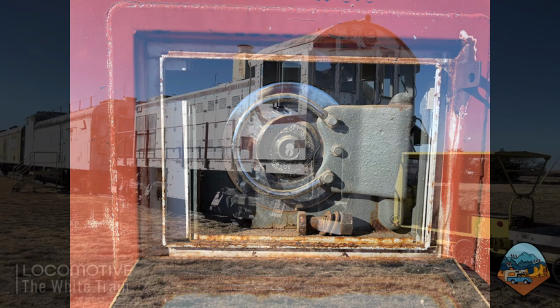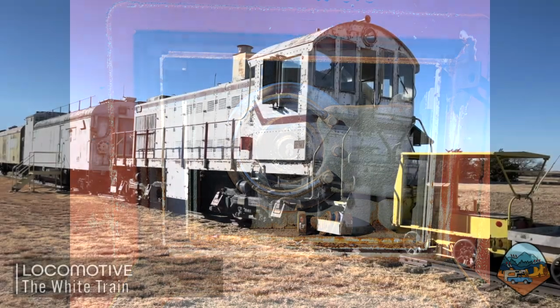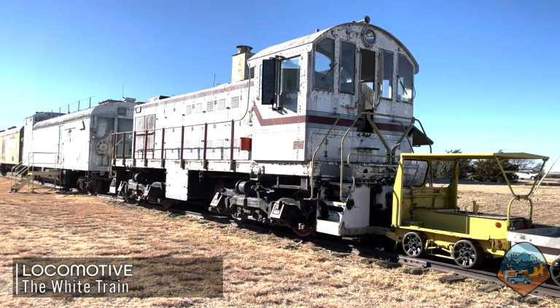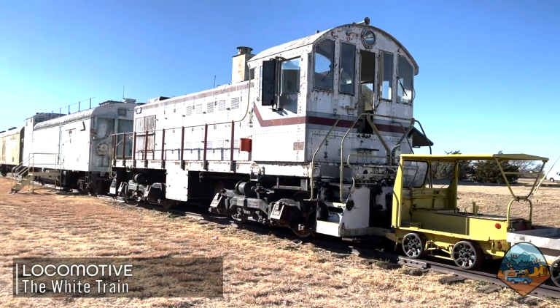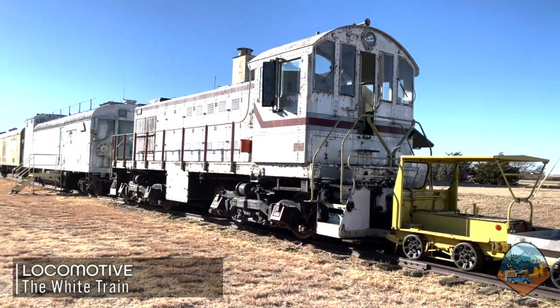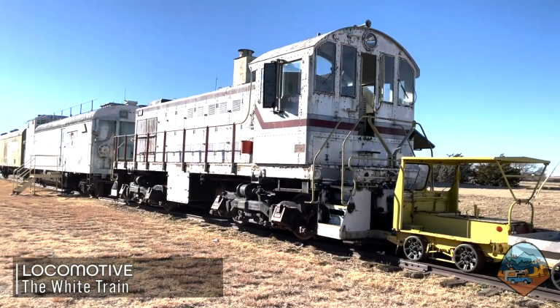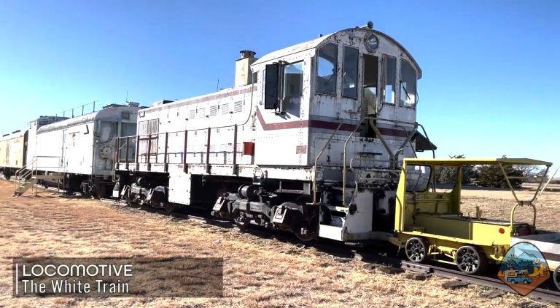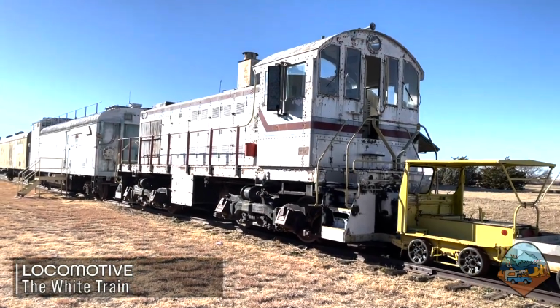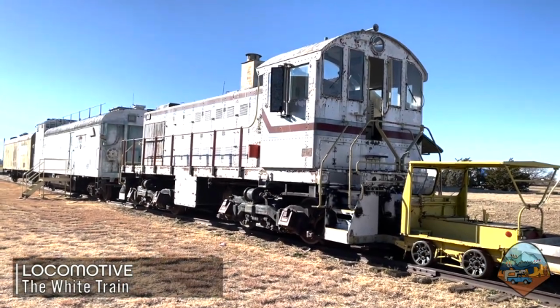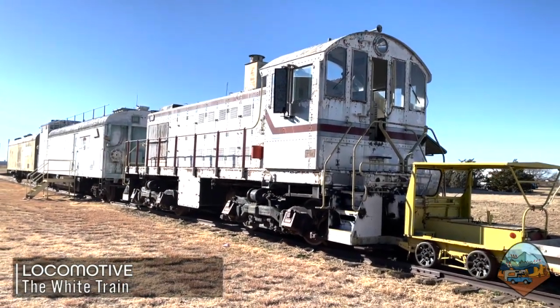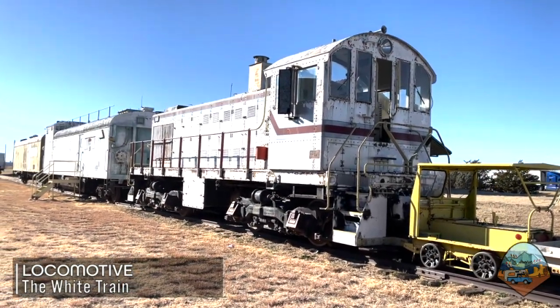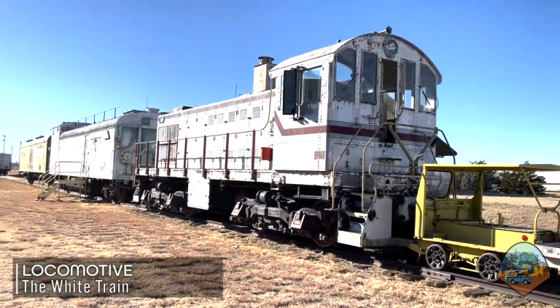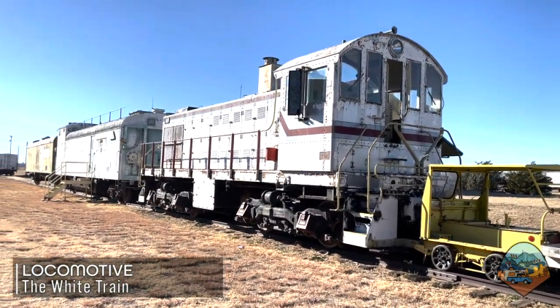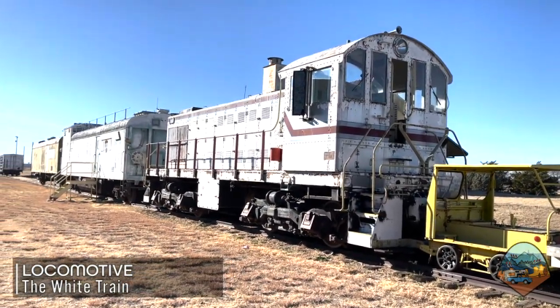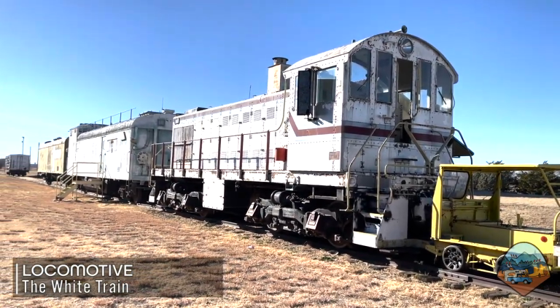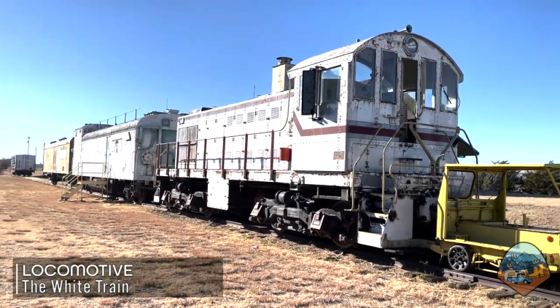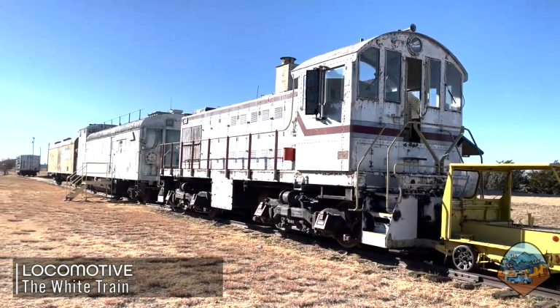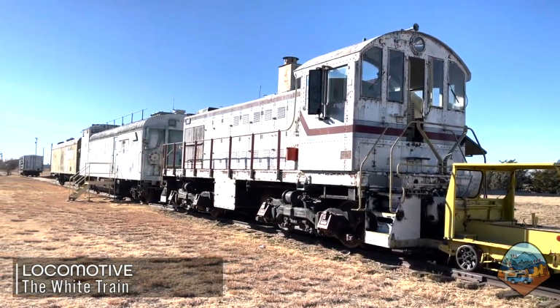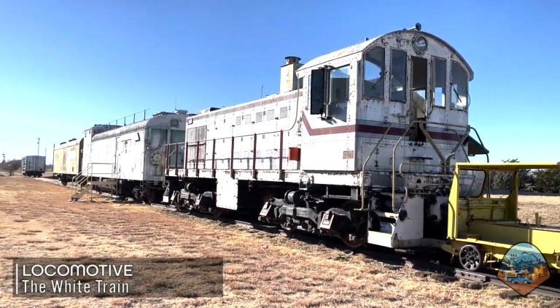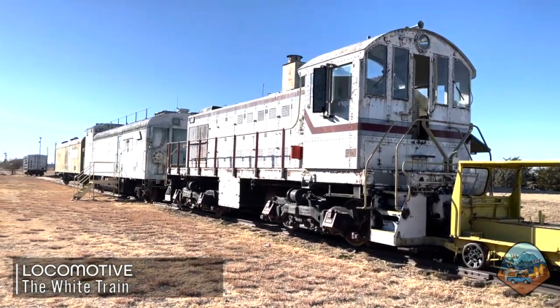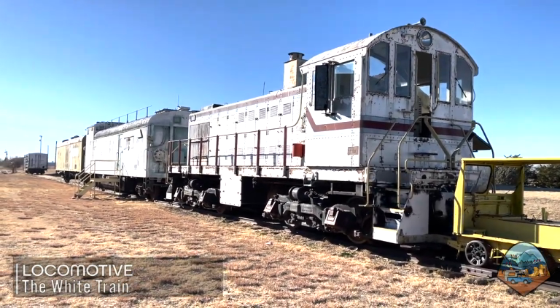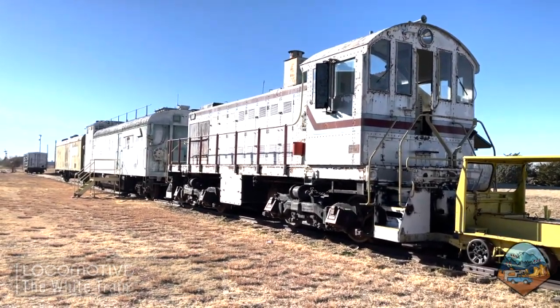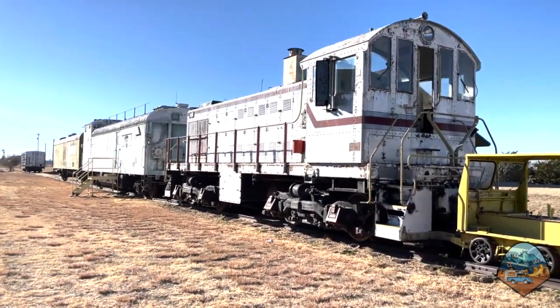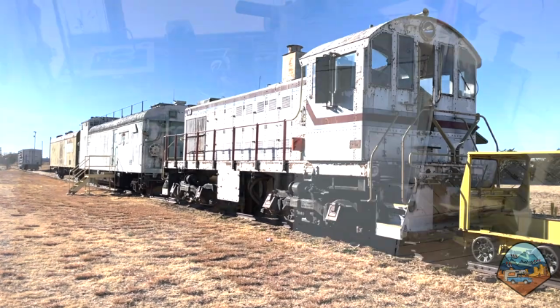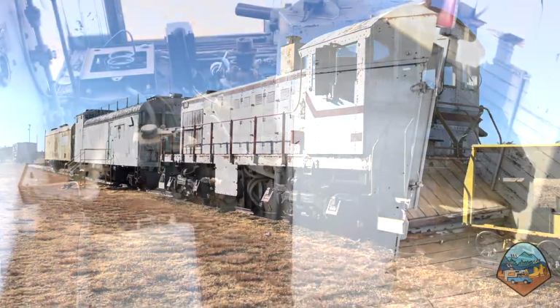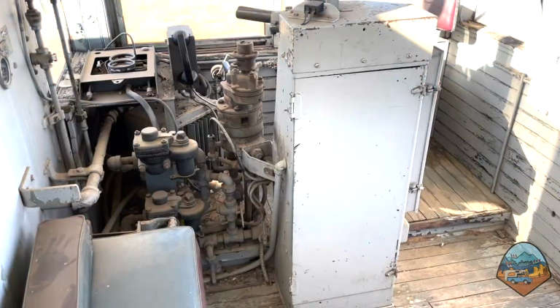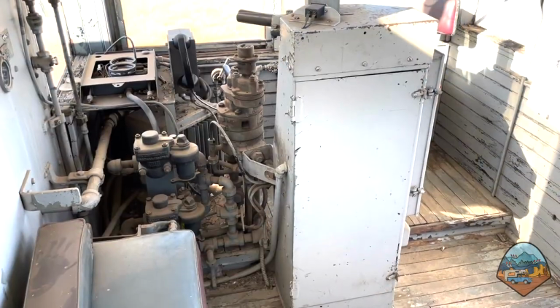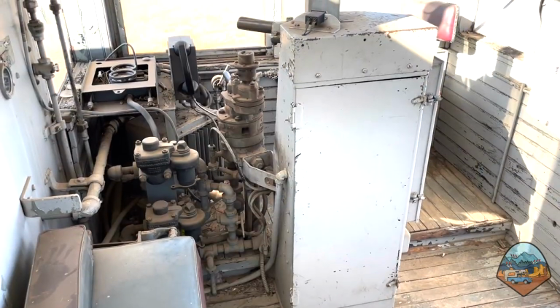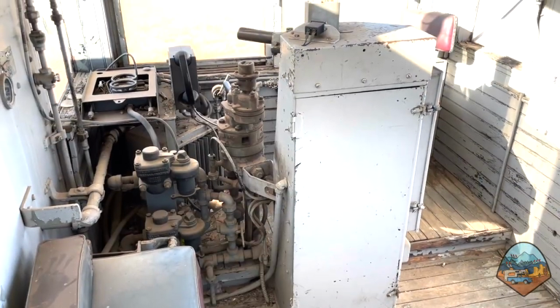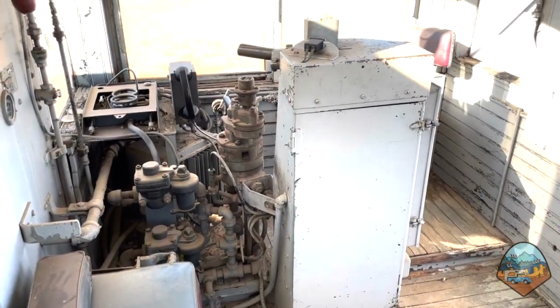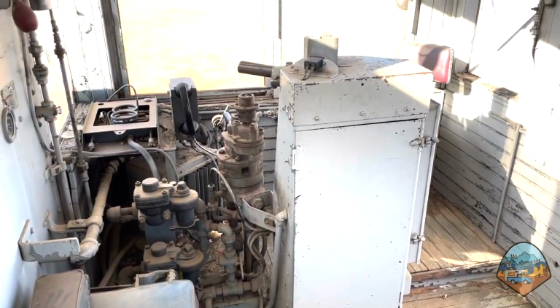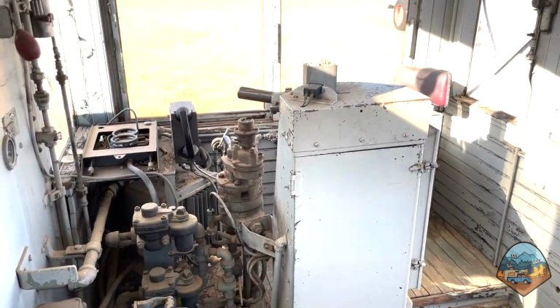At the front of the White Train you would find a standard locomotive. The museum offers the opportunity to climb up inside one and get a better look.